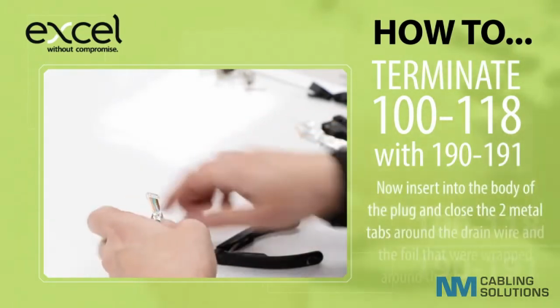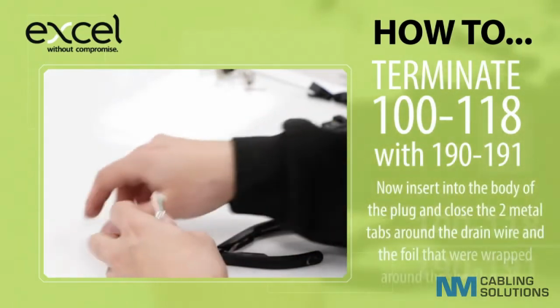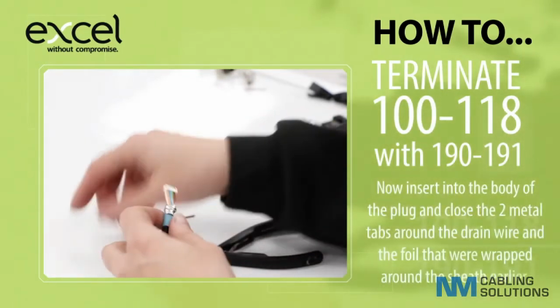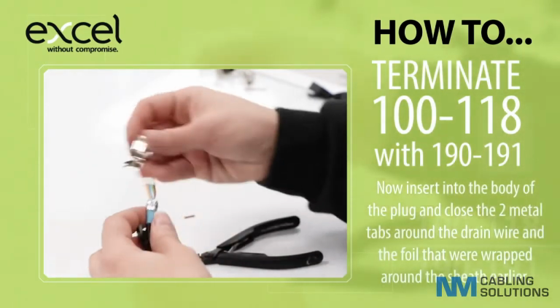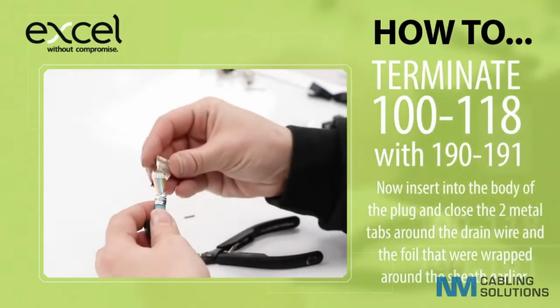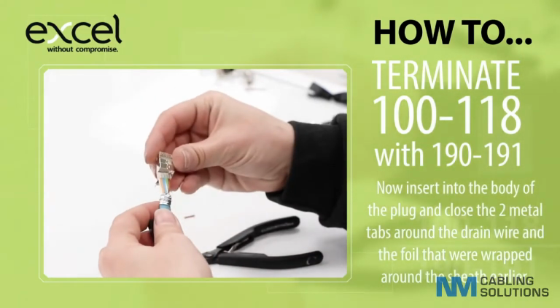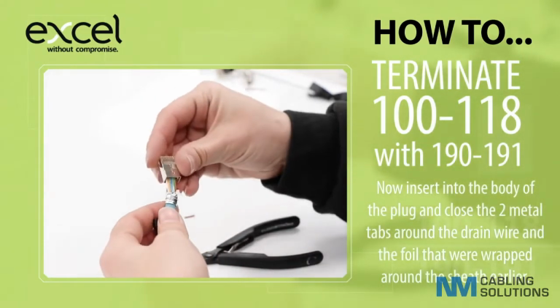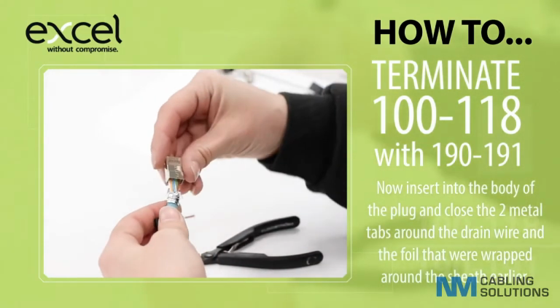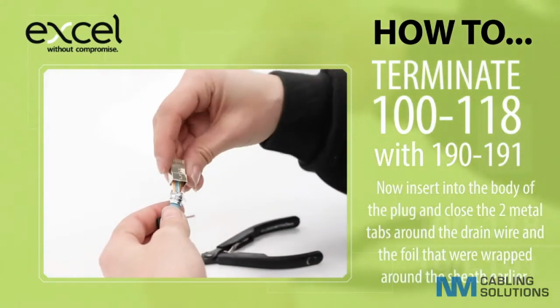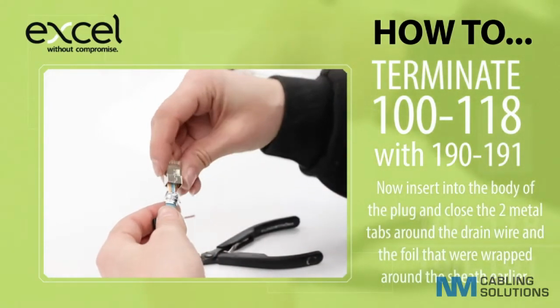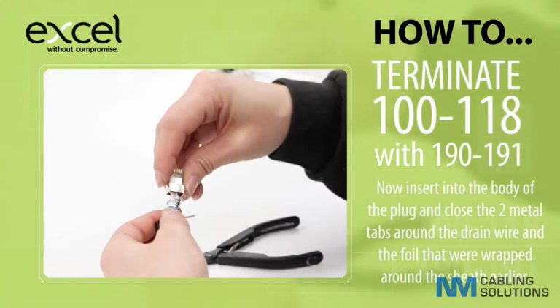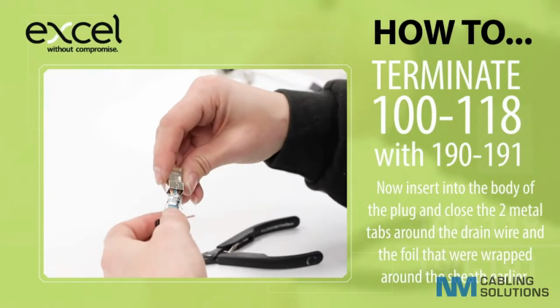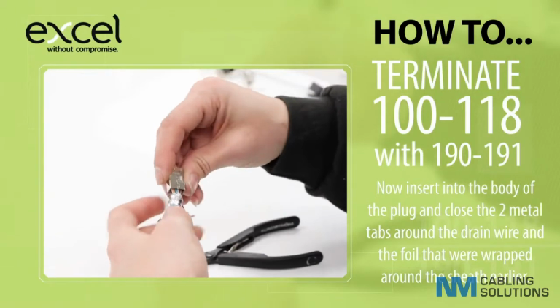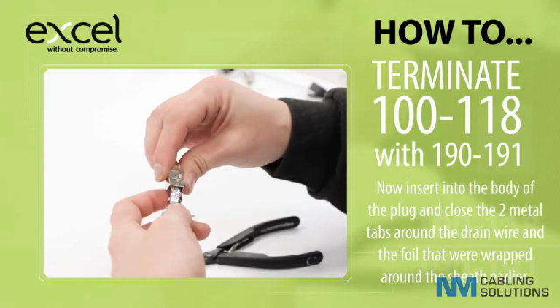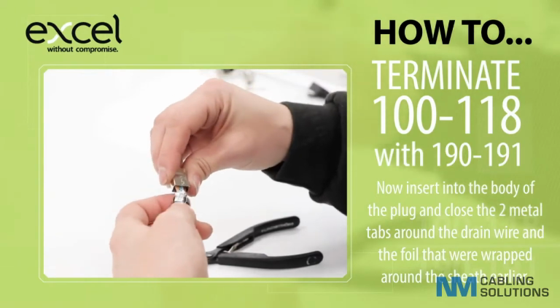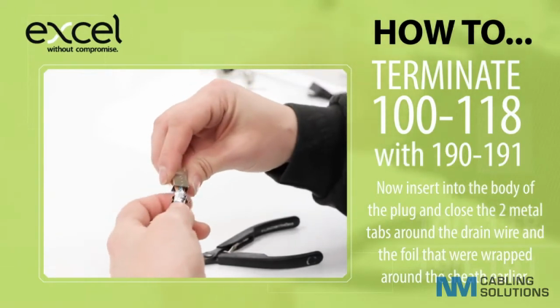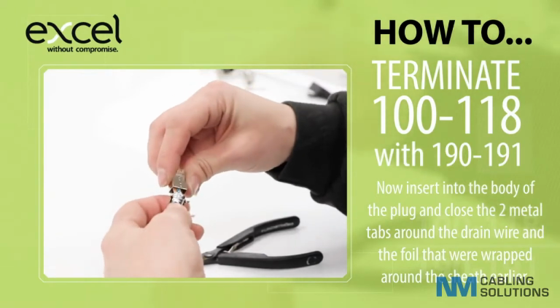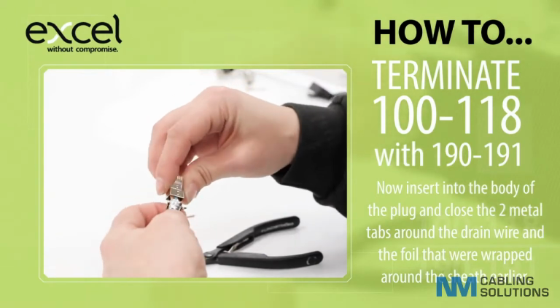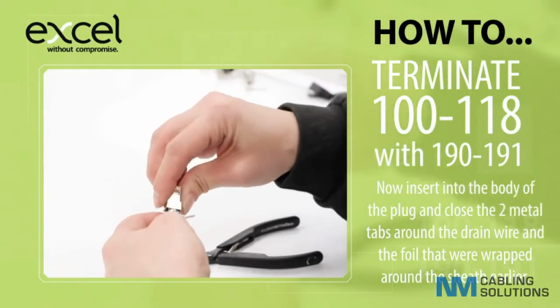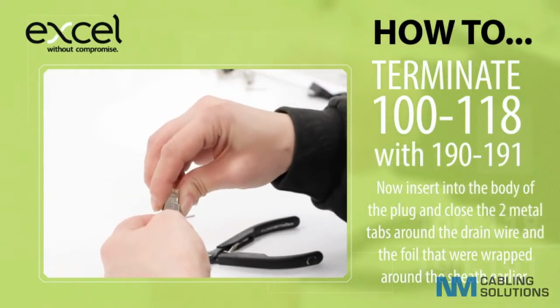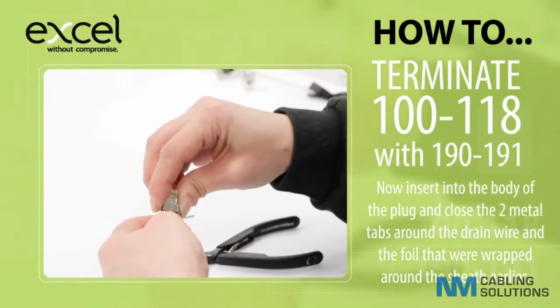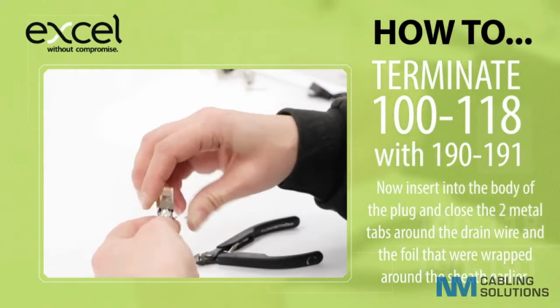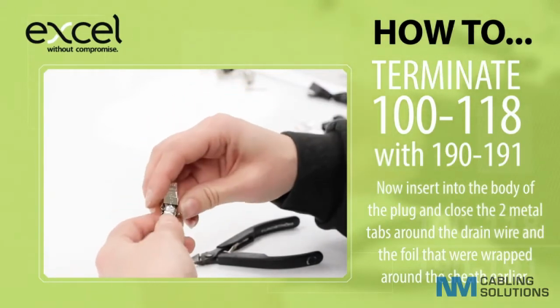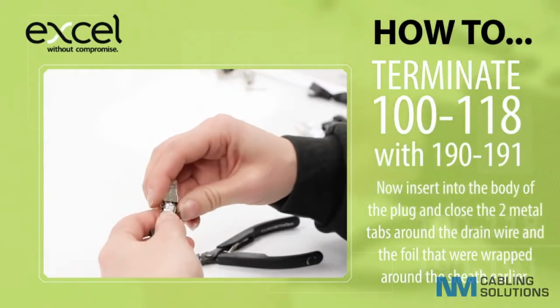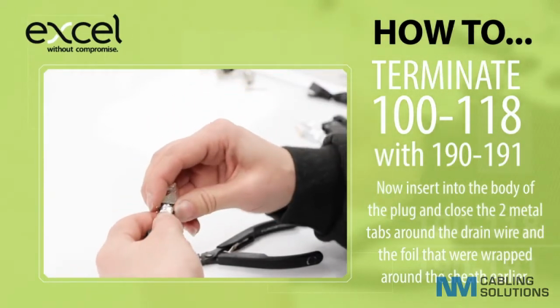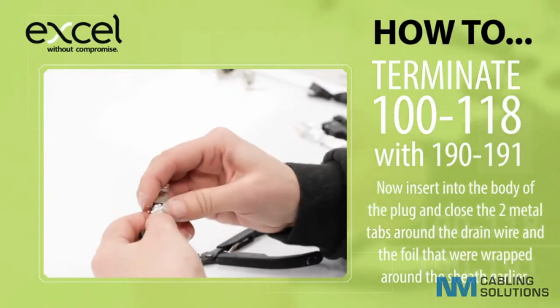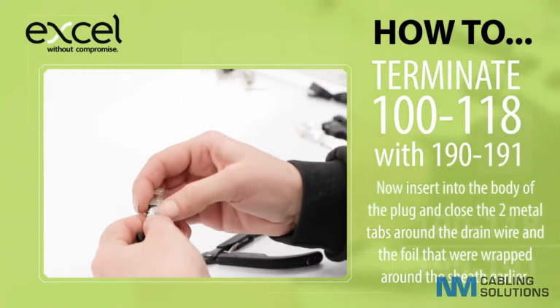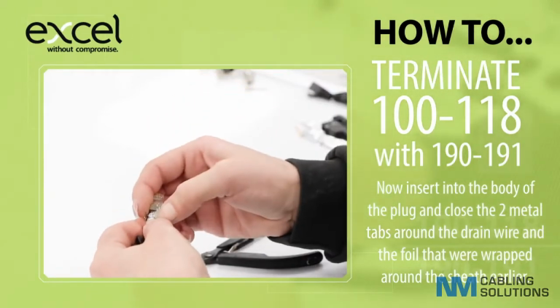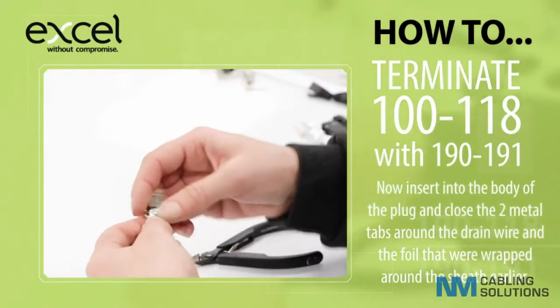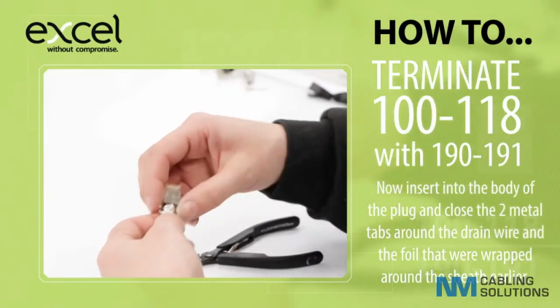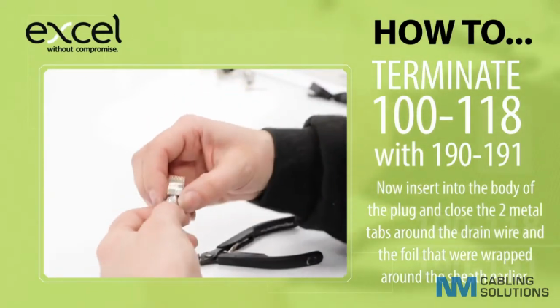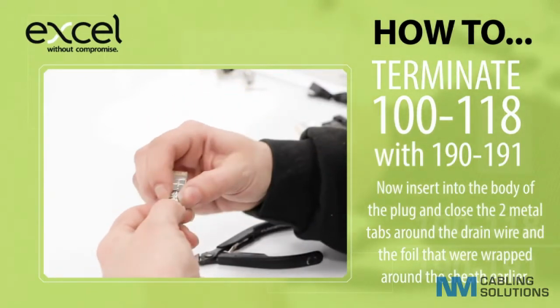Now insert into the body of the plug and close the two metal tabs around the drain wire and the foil that were wrapped around the sheath earlier.